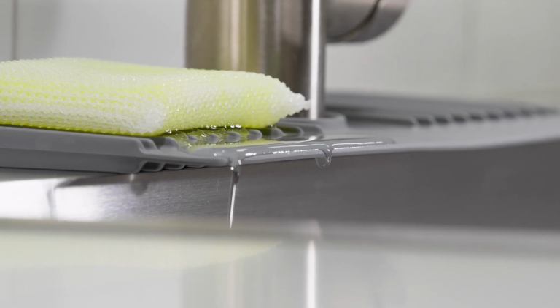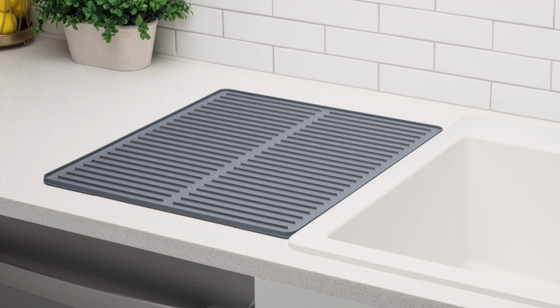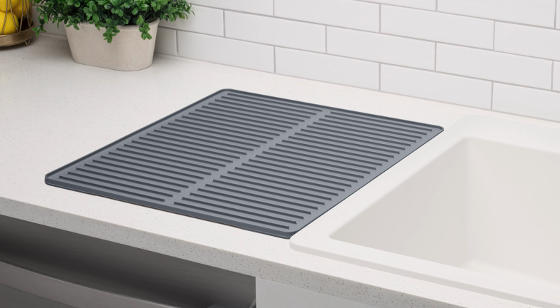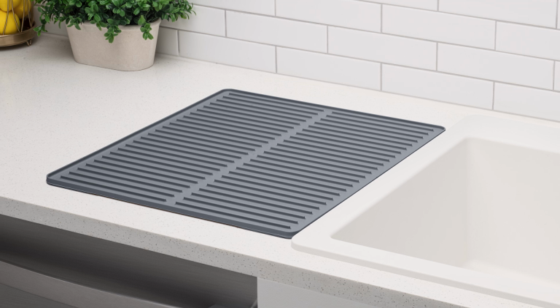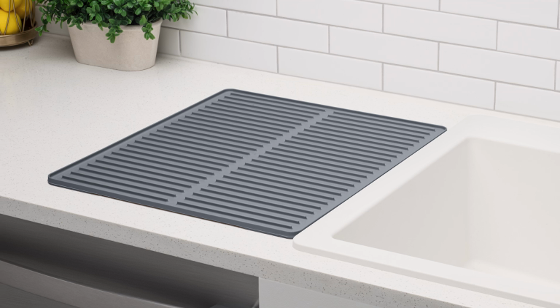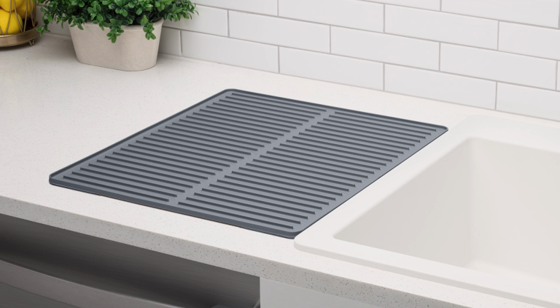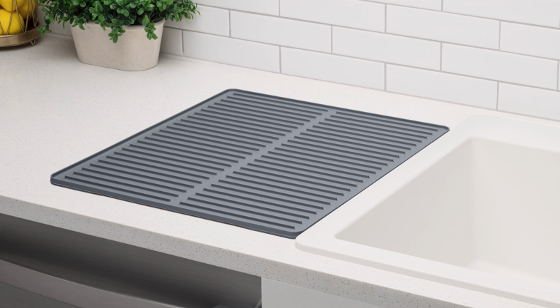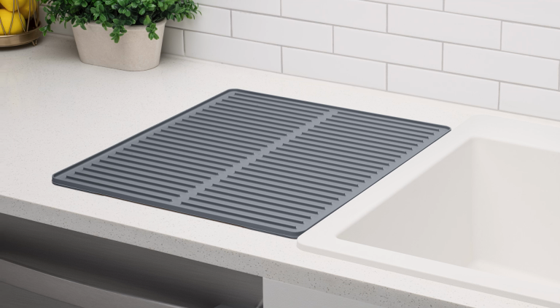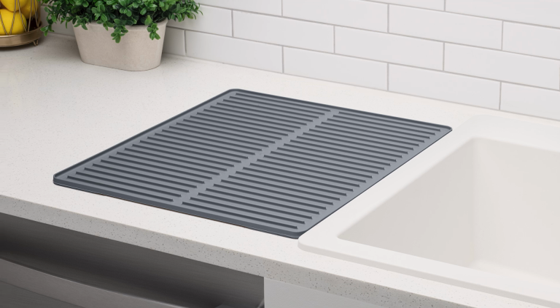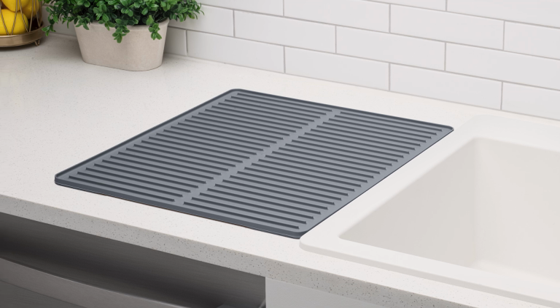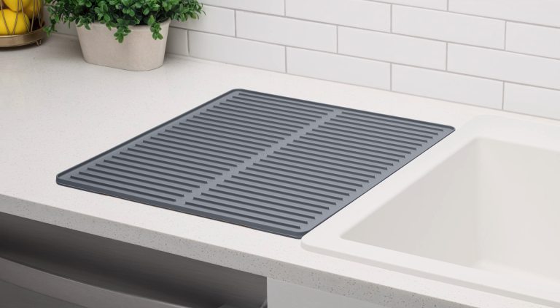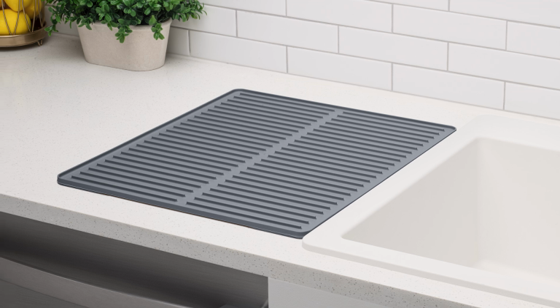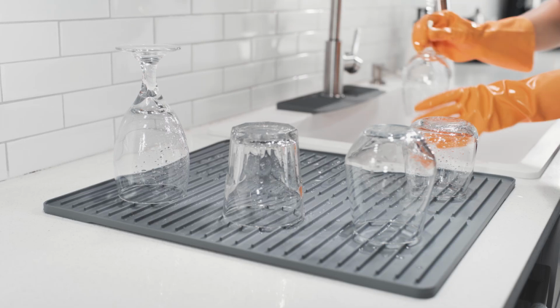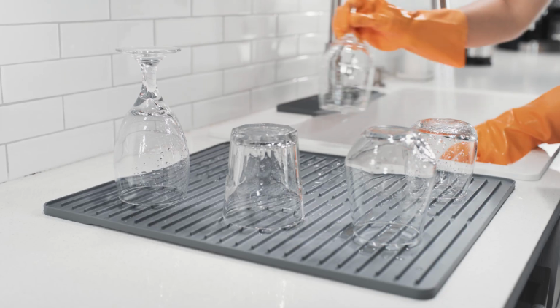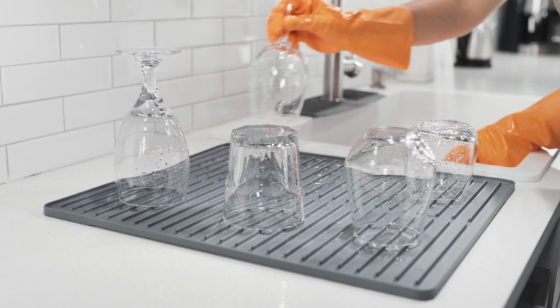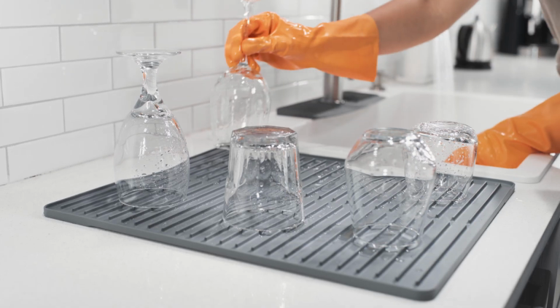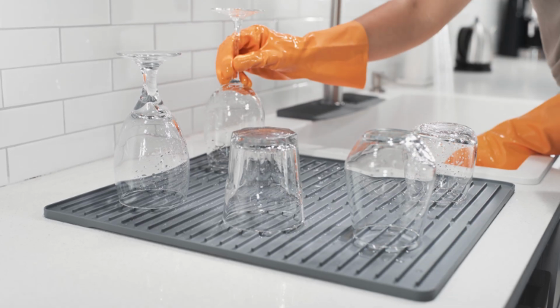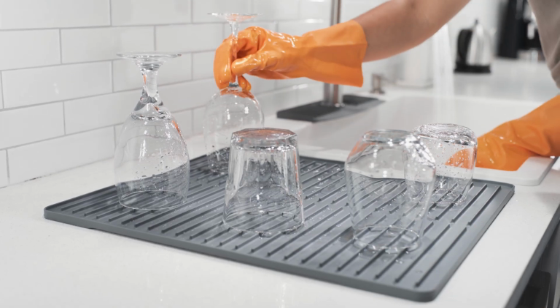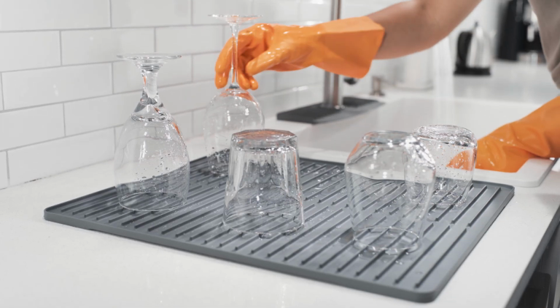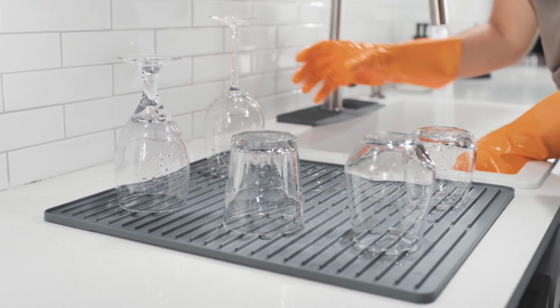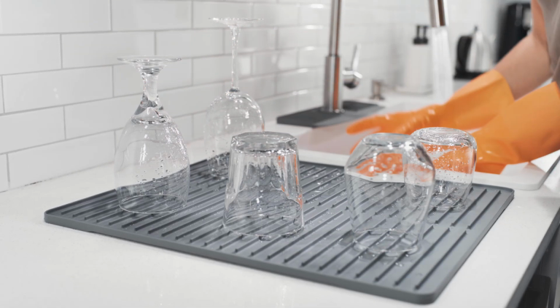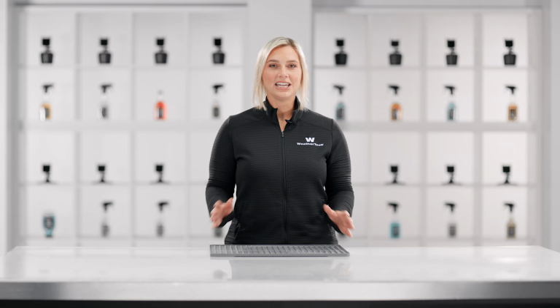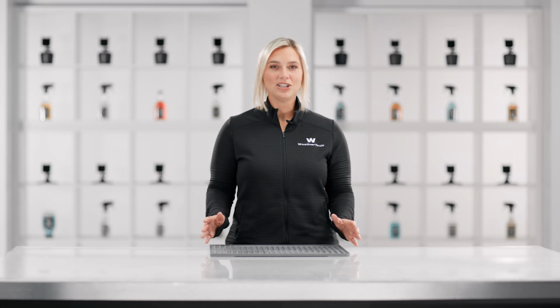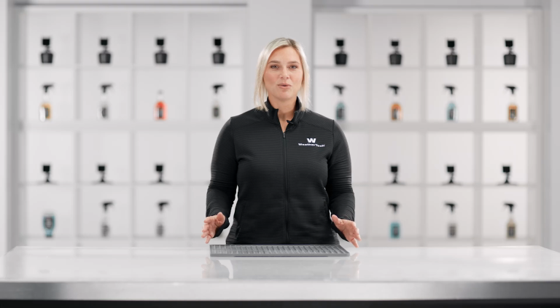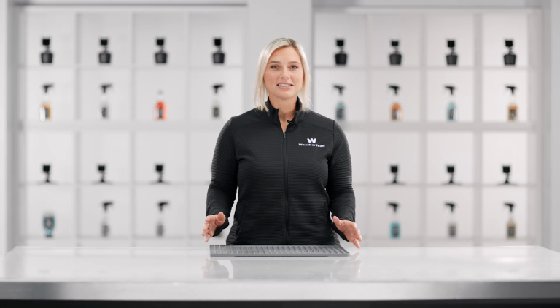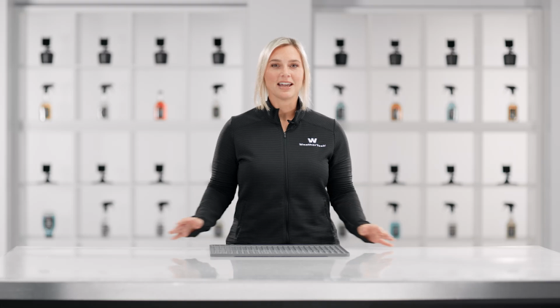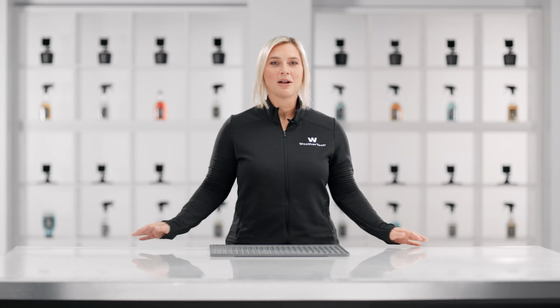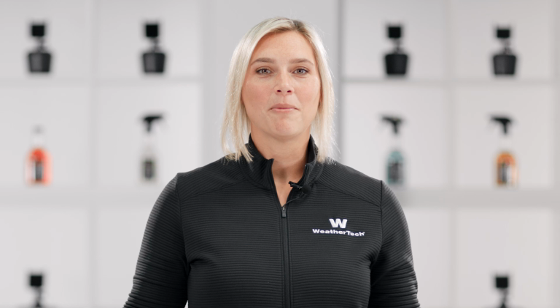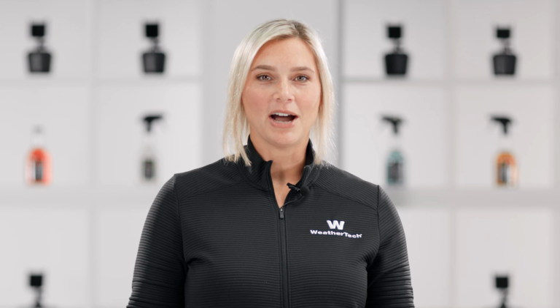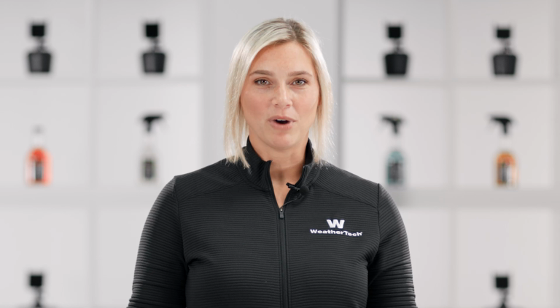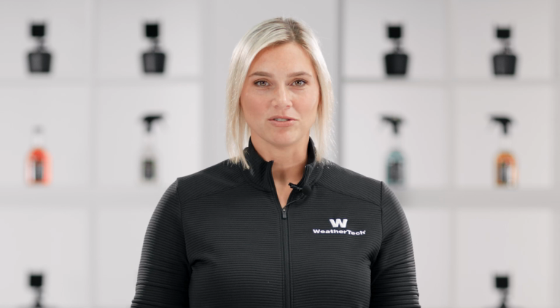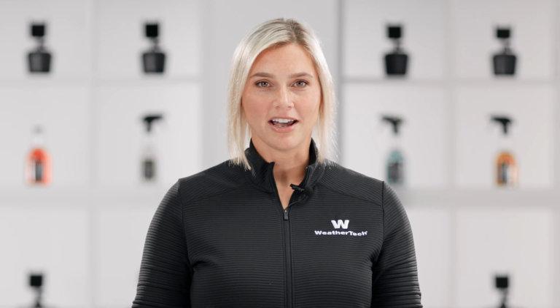Dish Mat is proudly designed, engineered, and manufactured in the USA by WeatherTech.